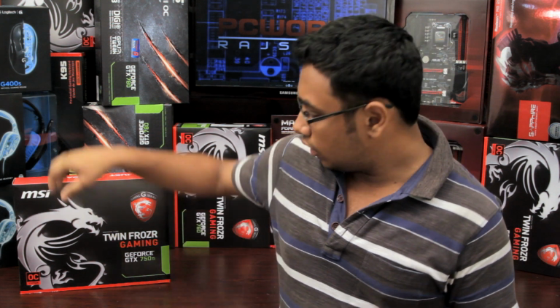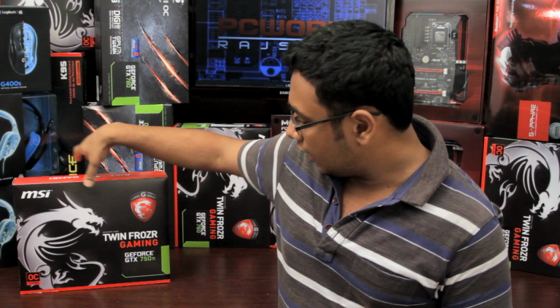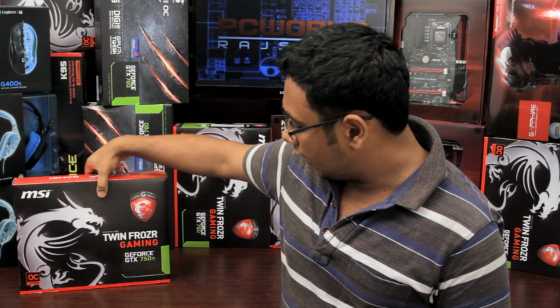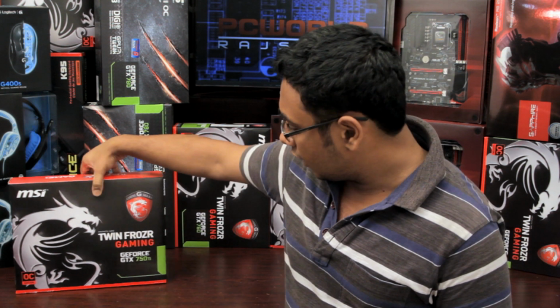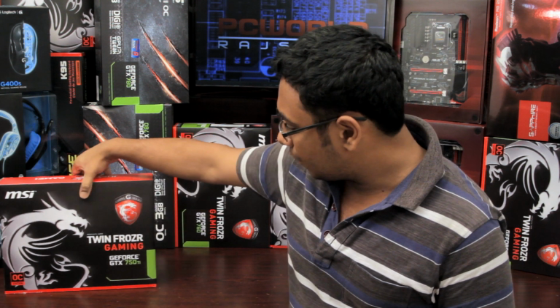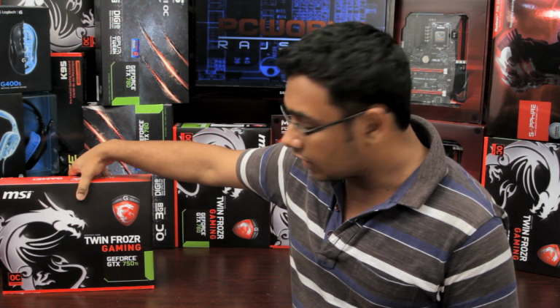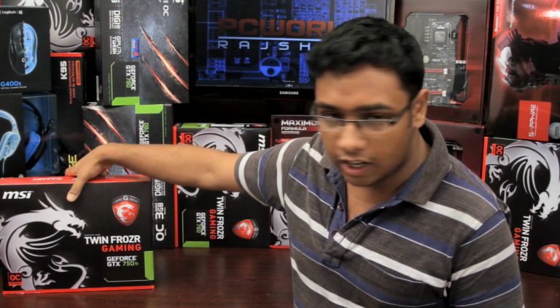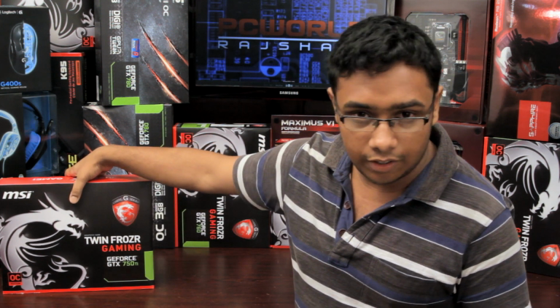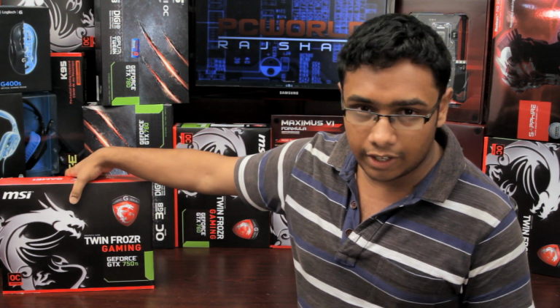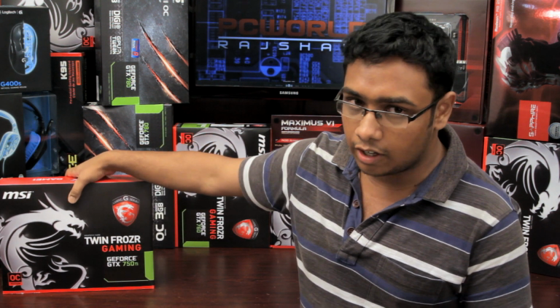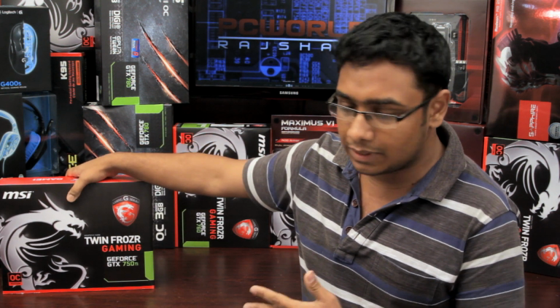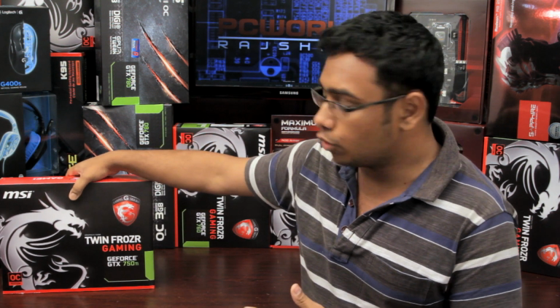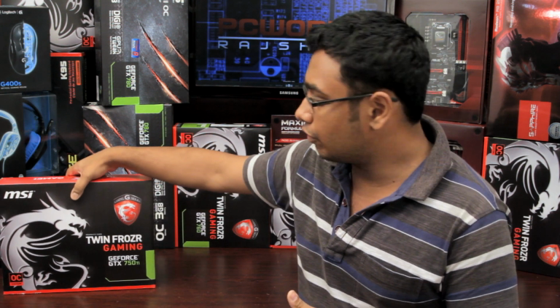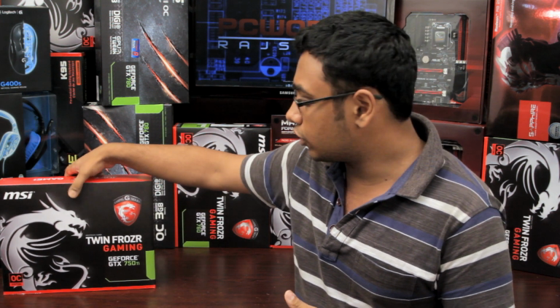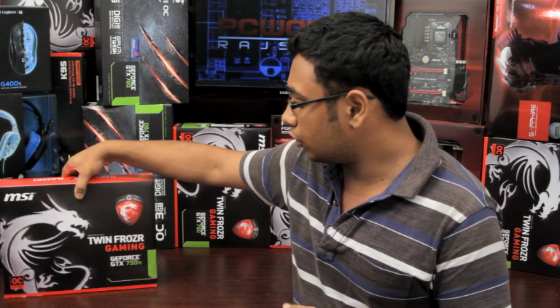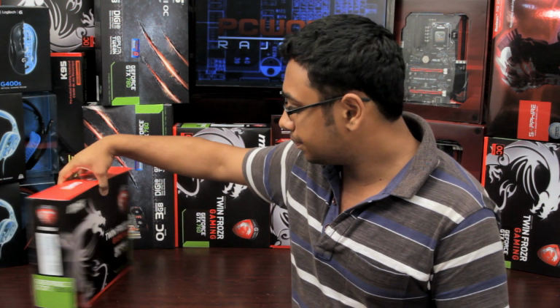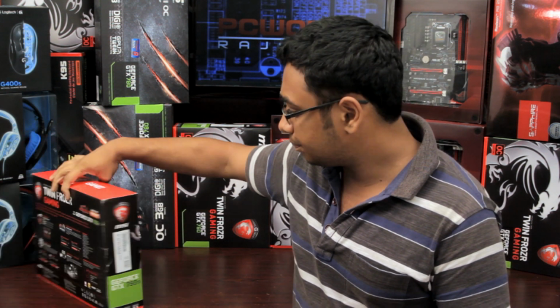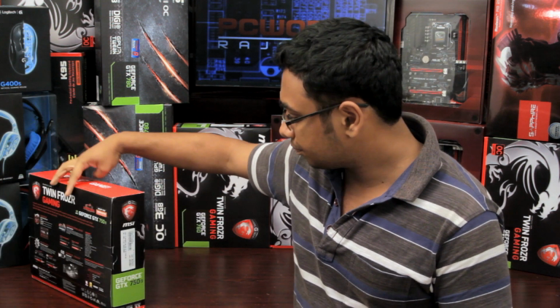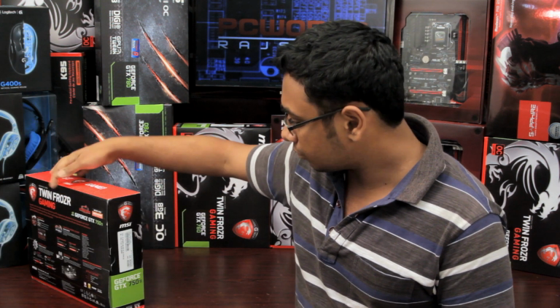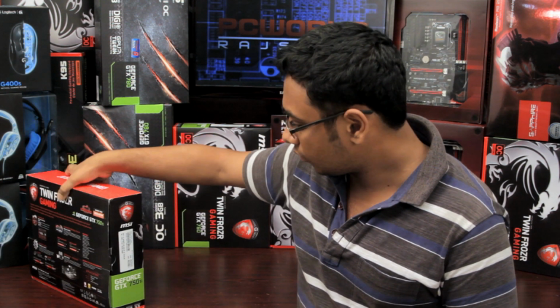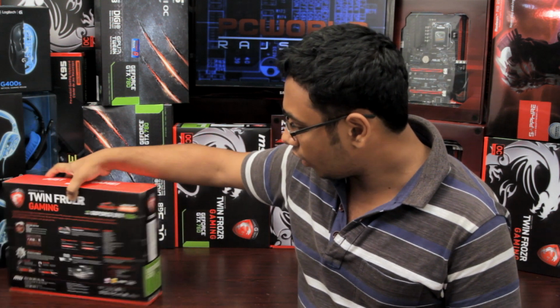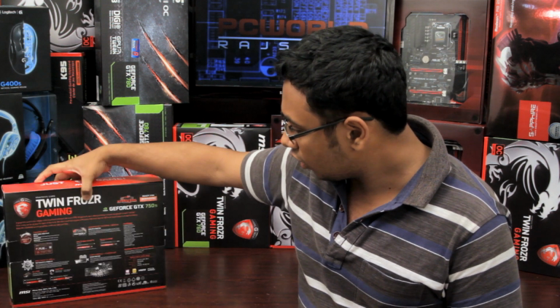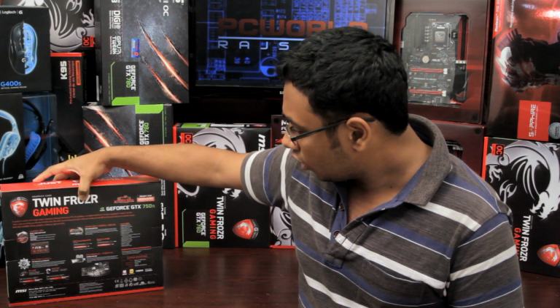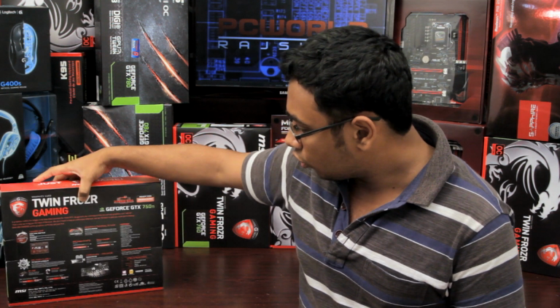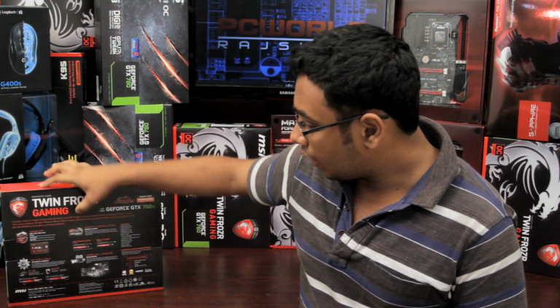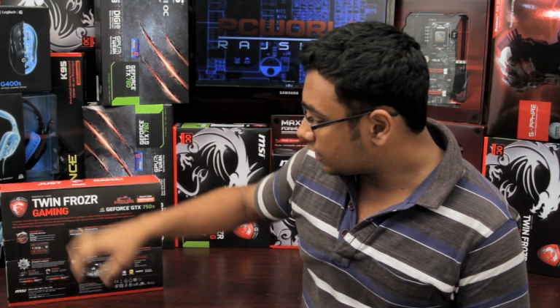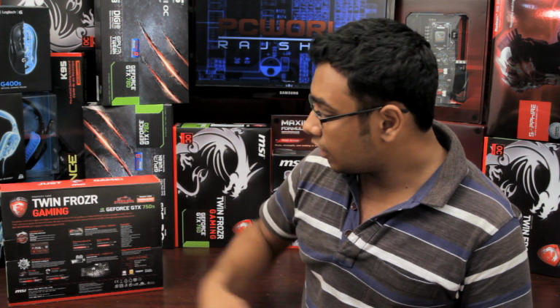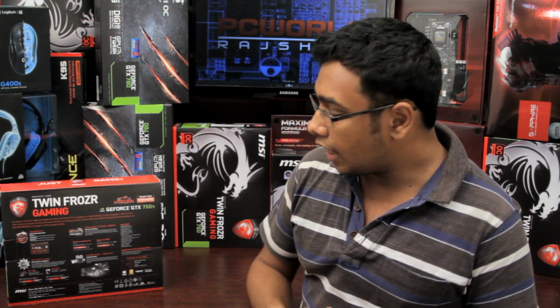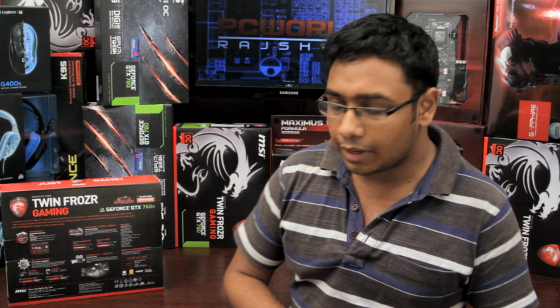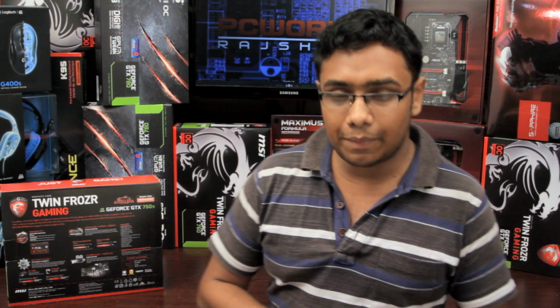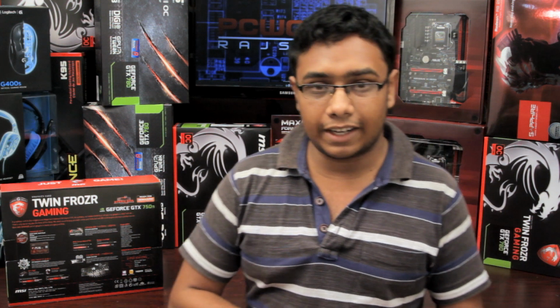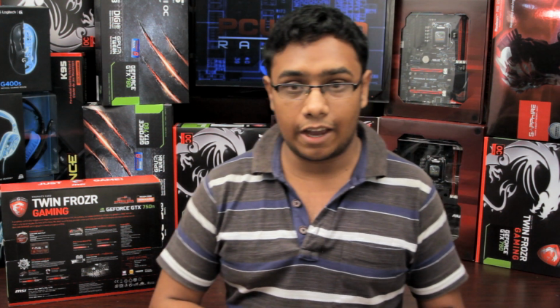This is our card, the MSI OC version. This MSI has a gaming app.